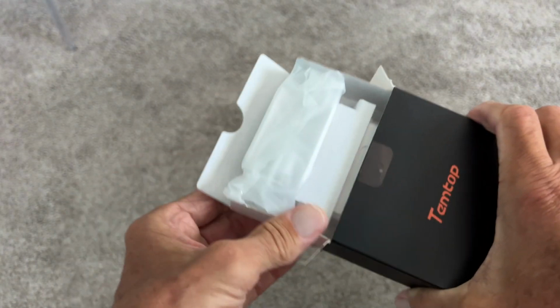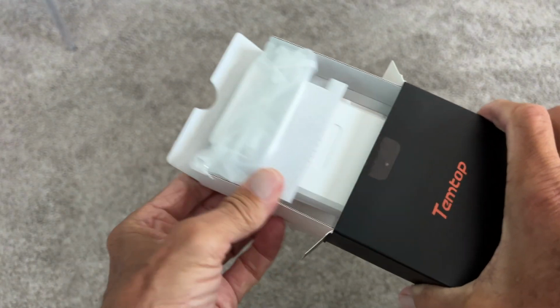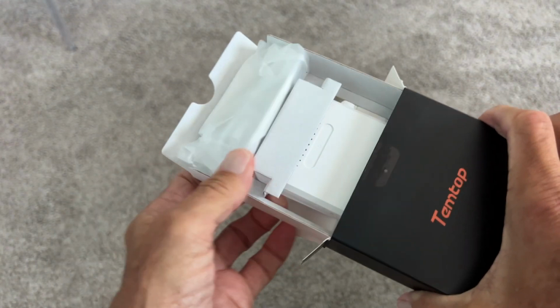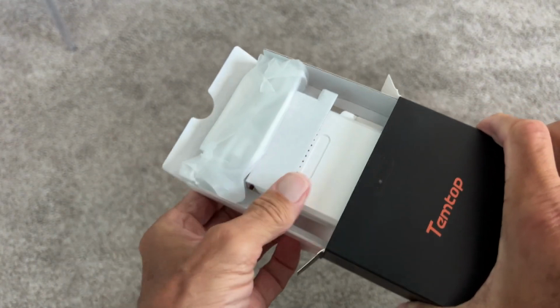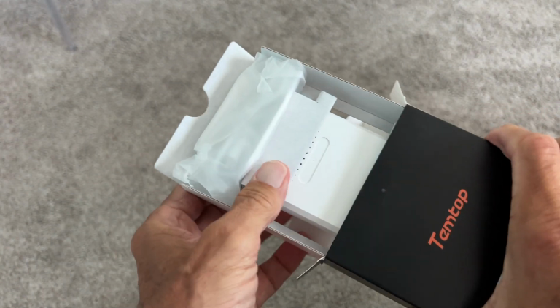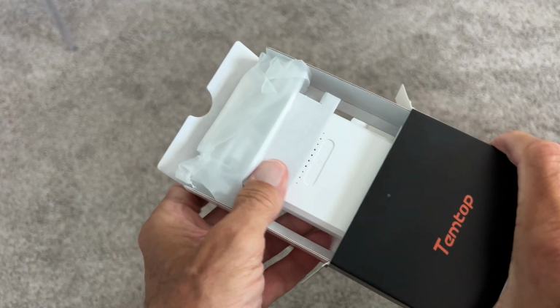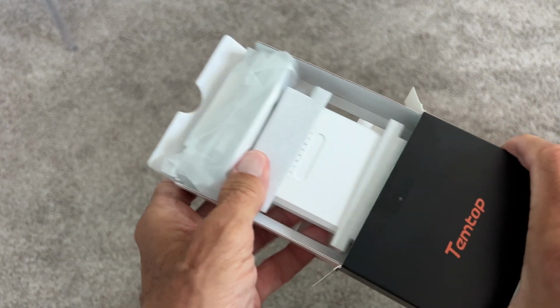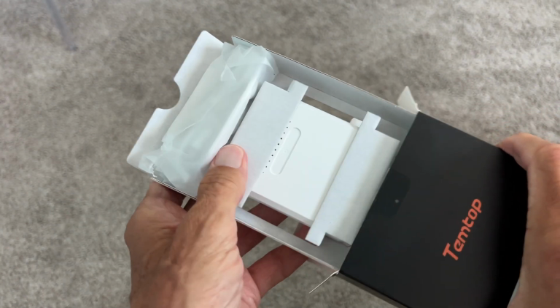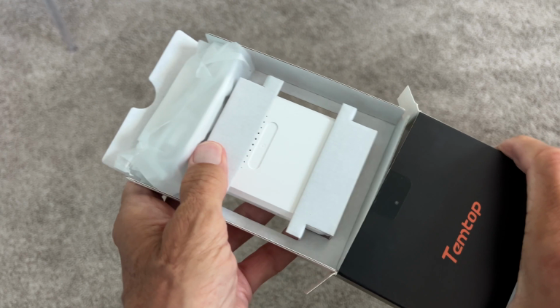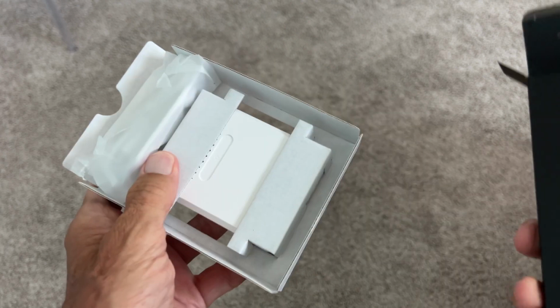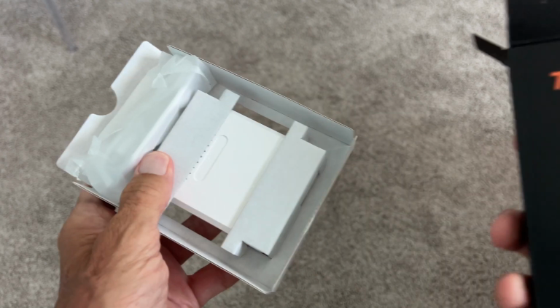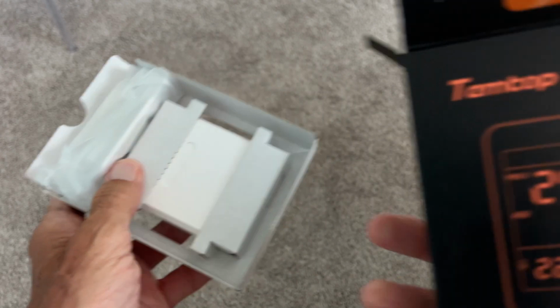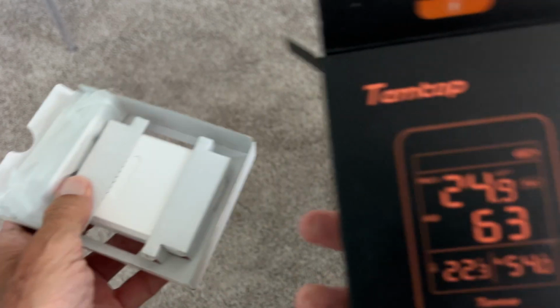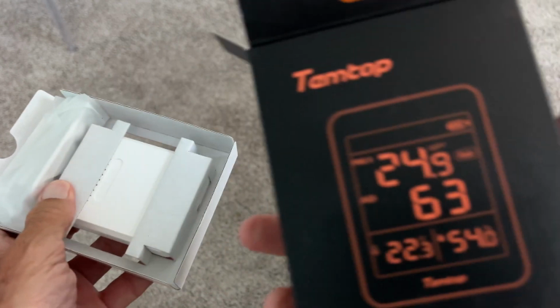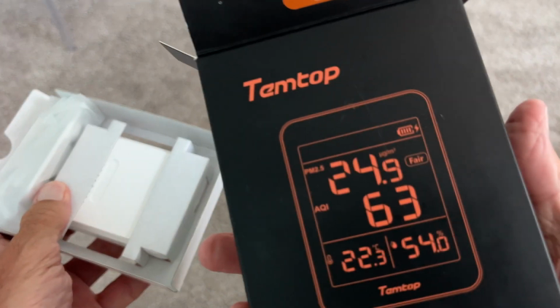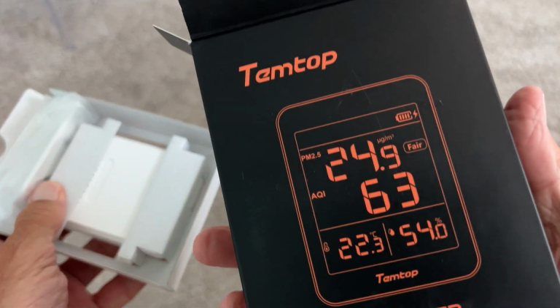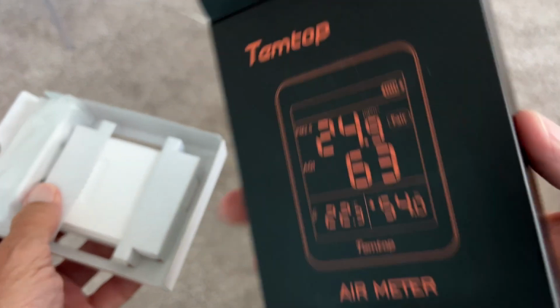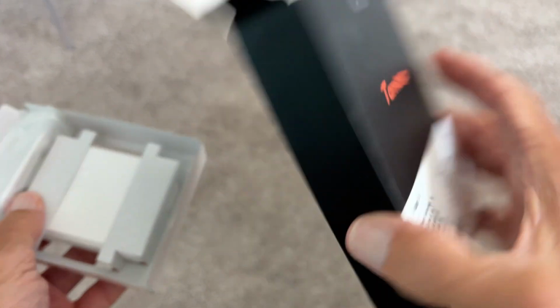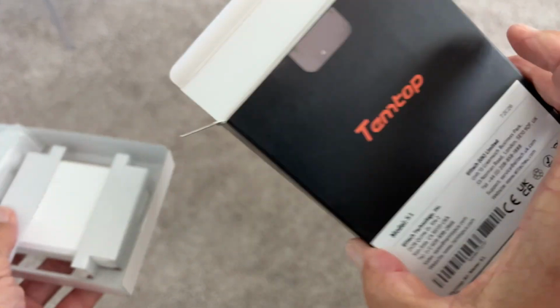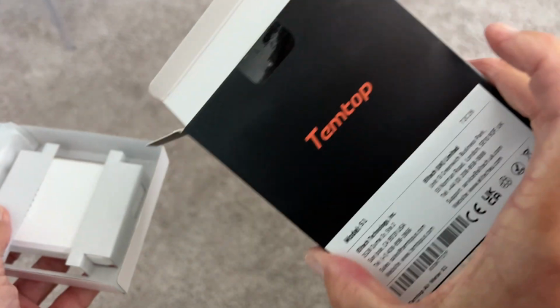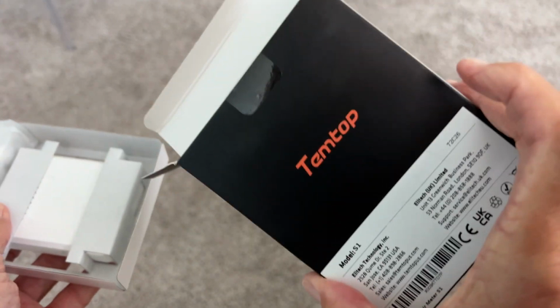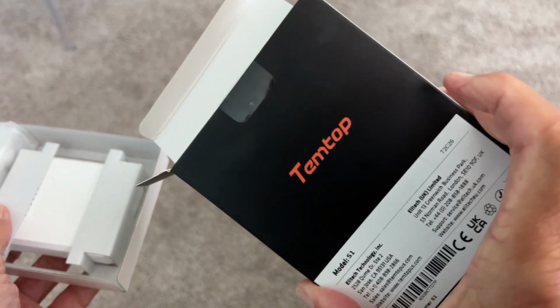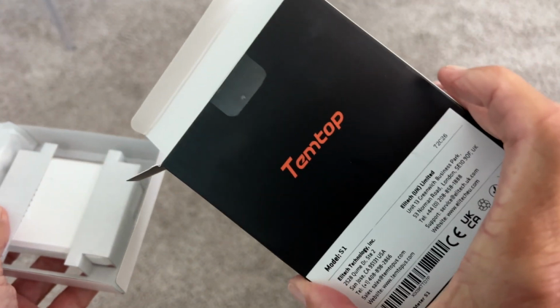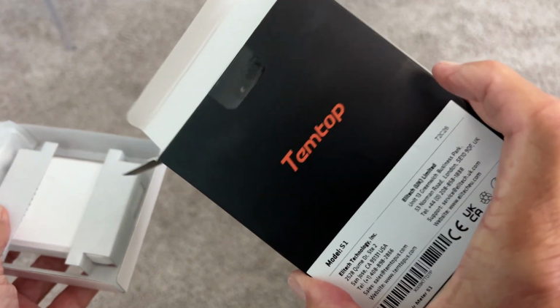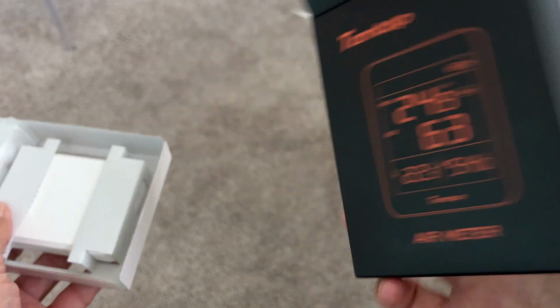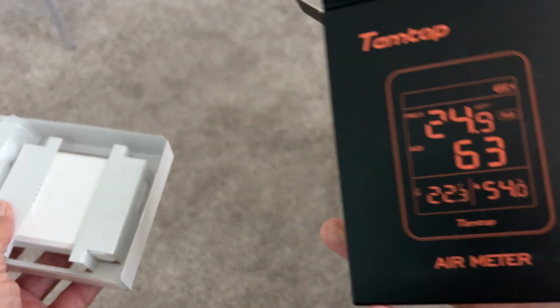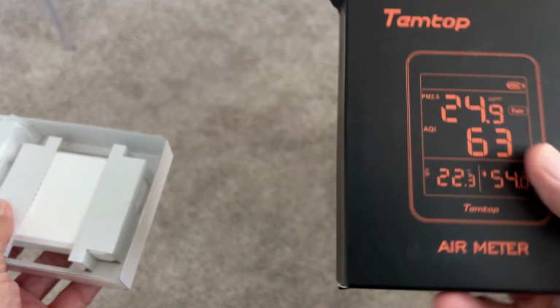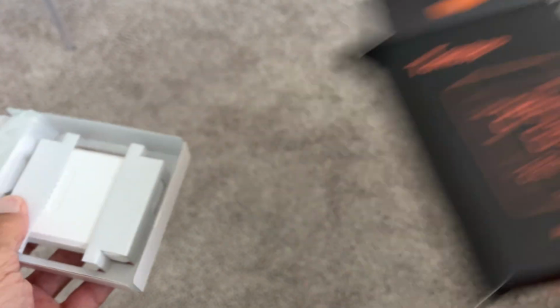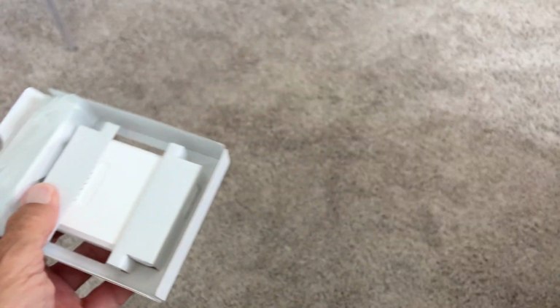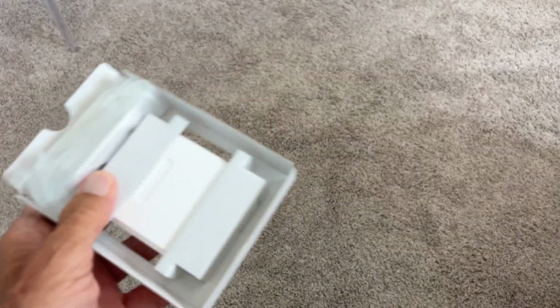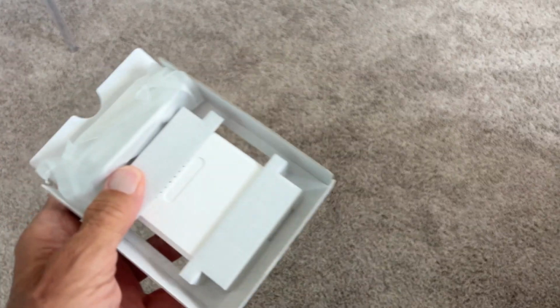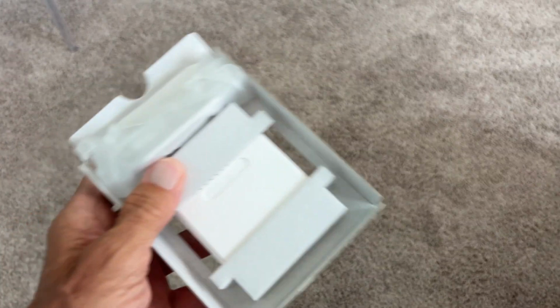This is everything that you get. This is what it looks like on both sides. We'll set that over here.